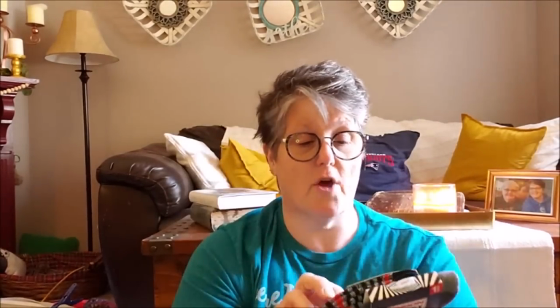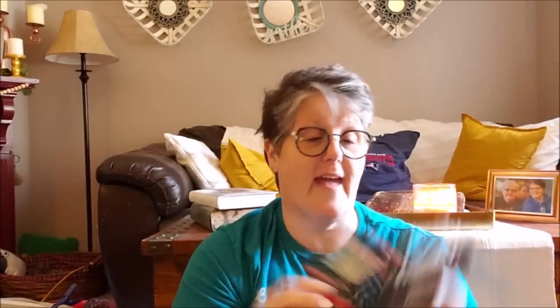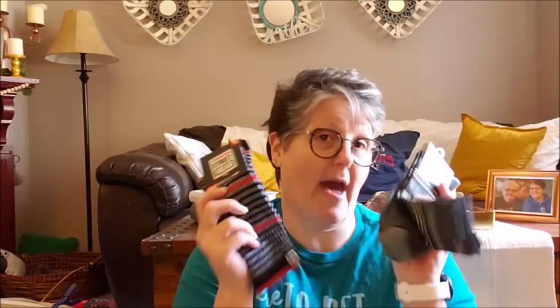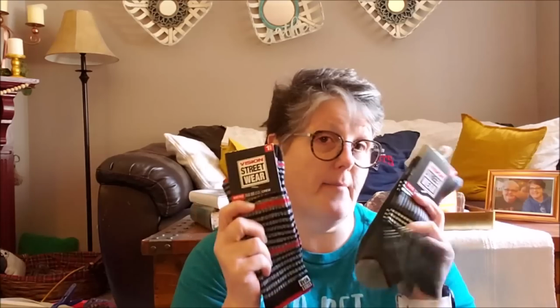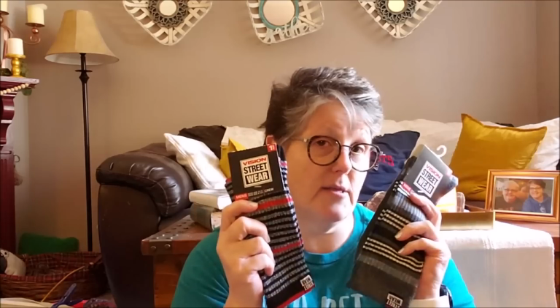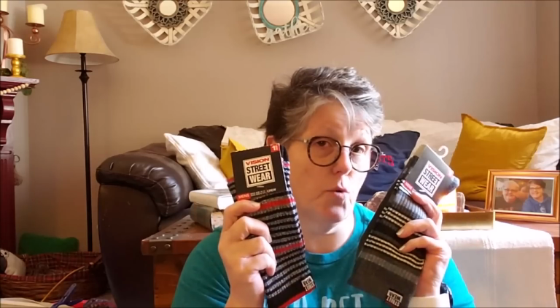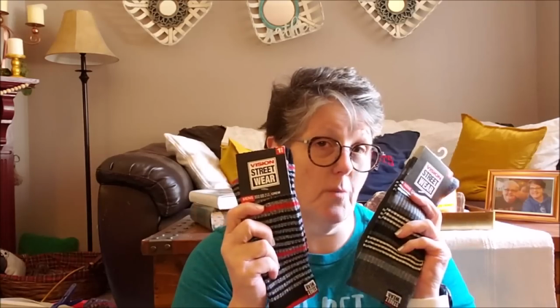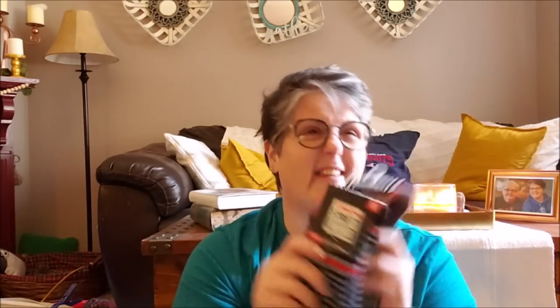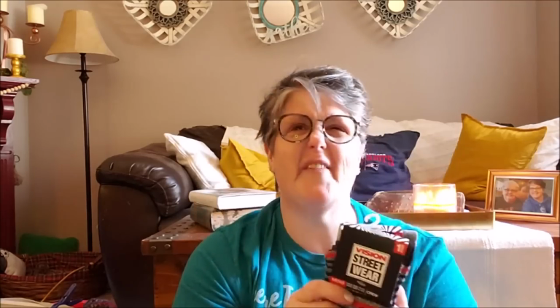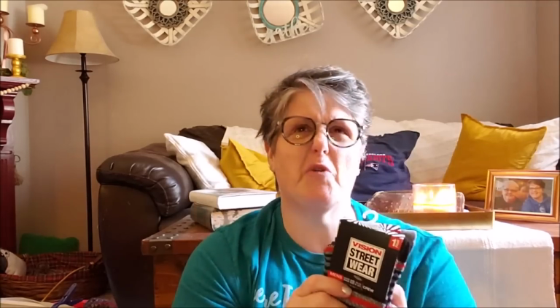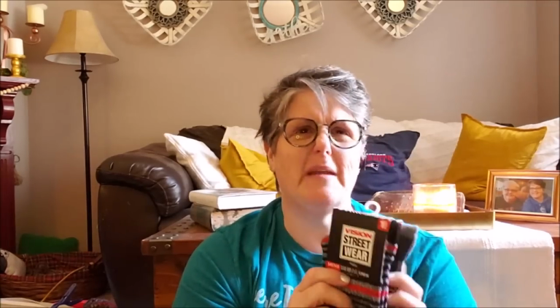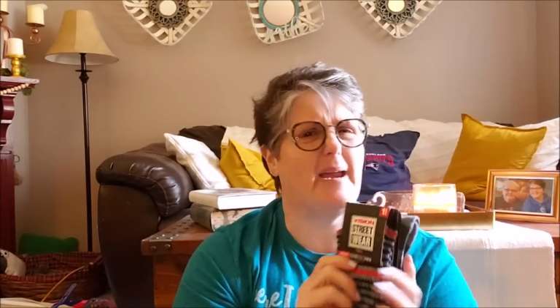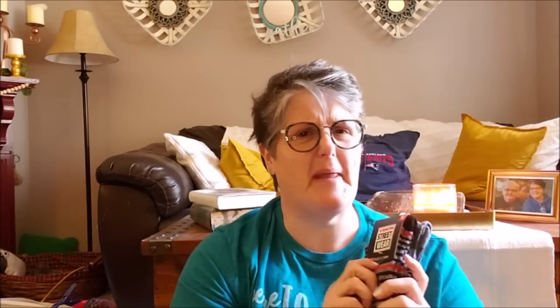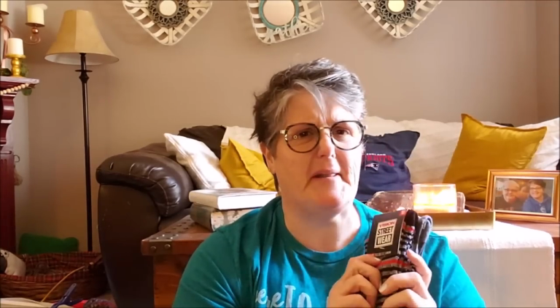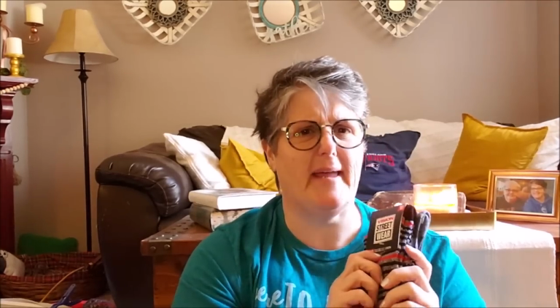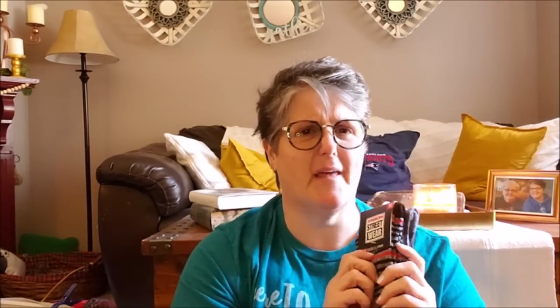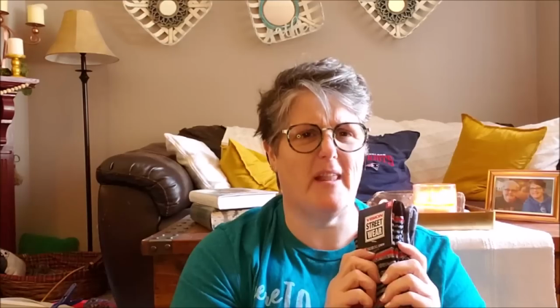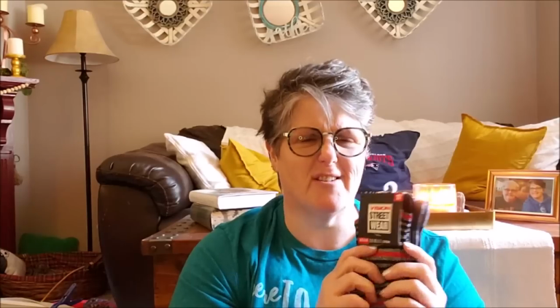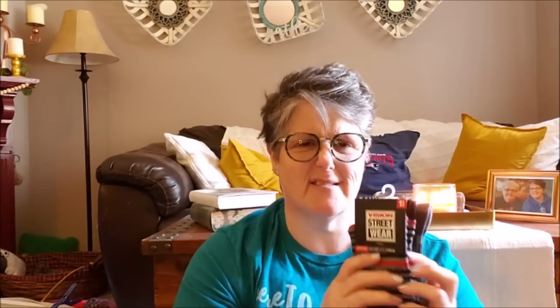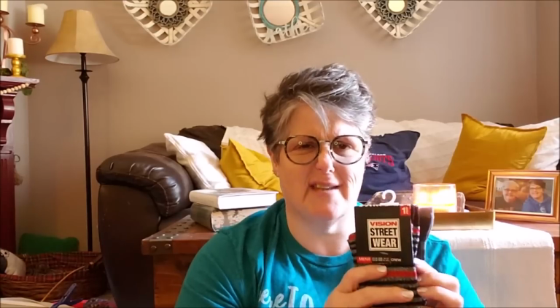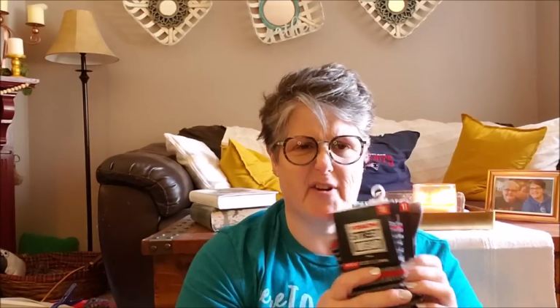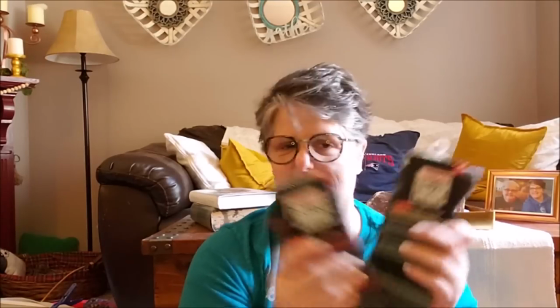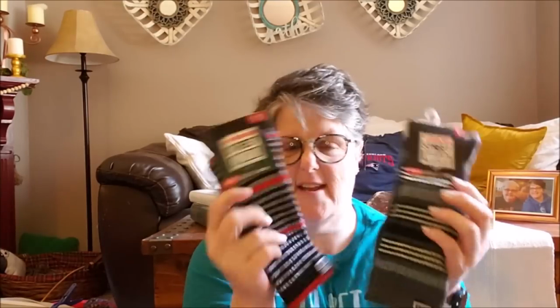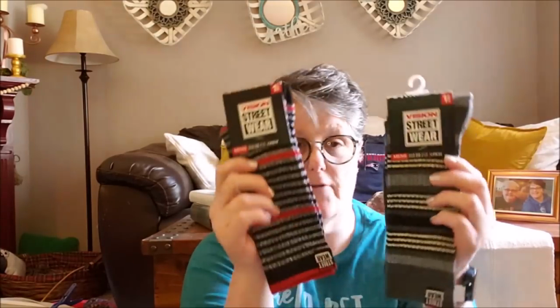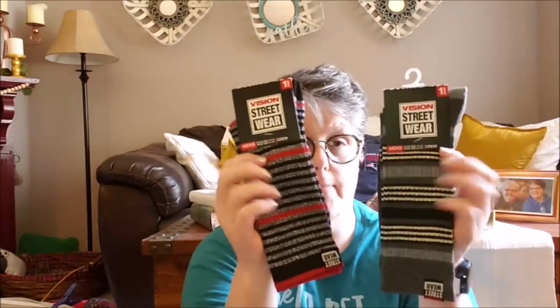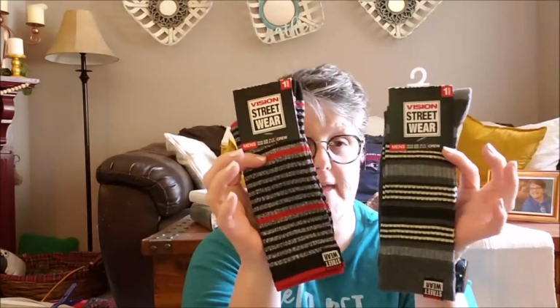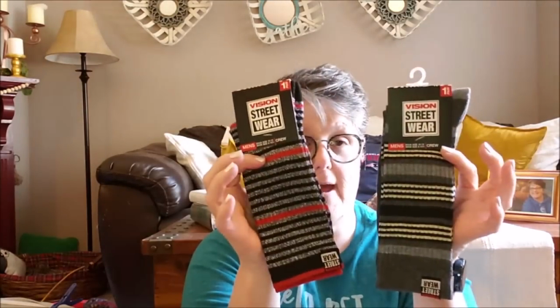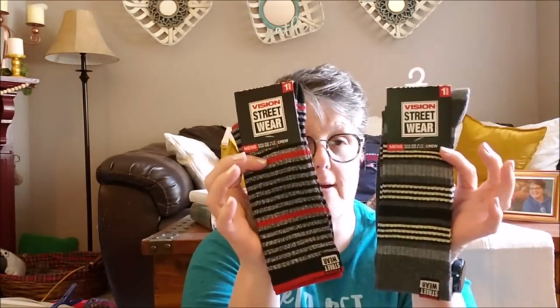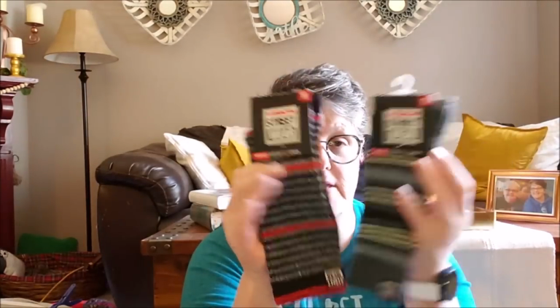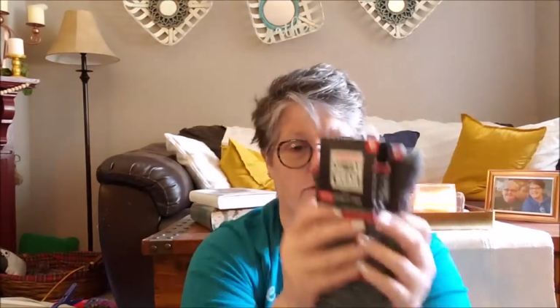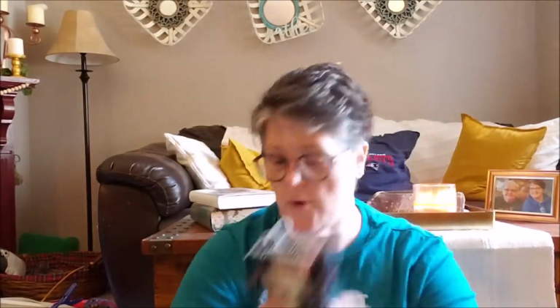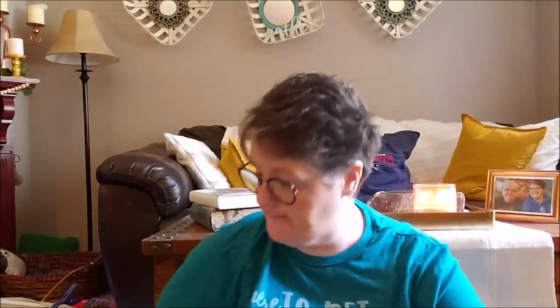I grabbed two pair - this is all they had at my store. Well, they did have a green pair but I didn't like them. They looked different and I didn't care for them. But I grabbed these two for him.